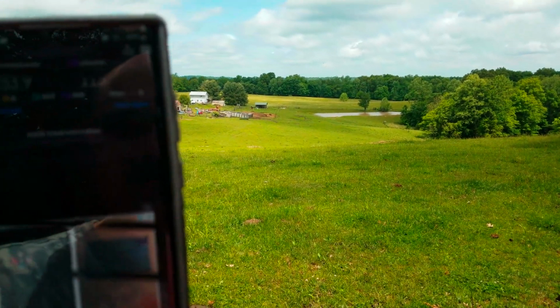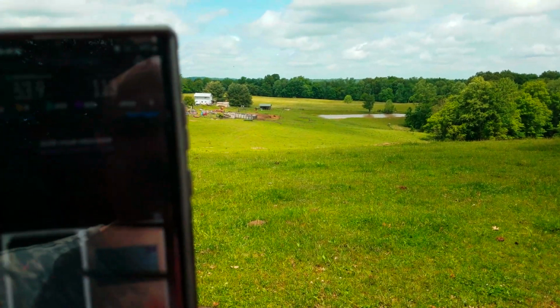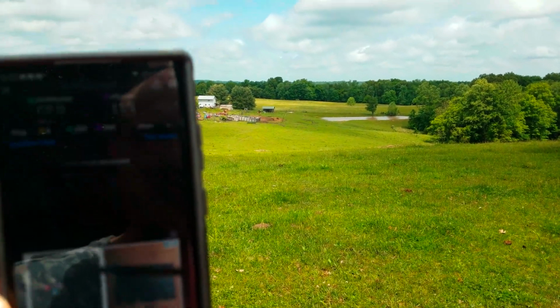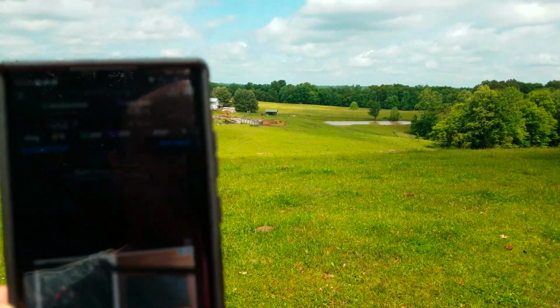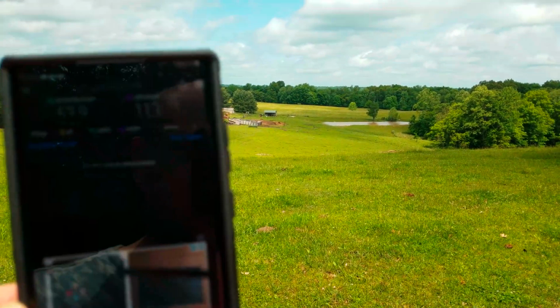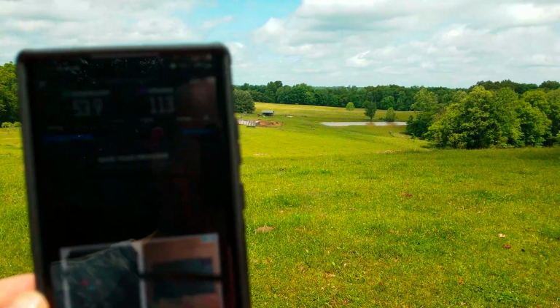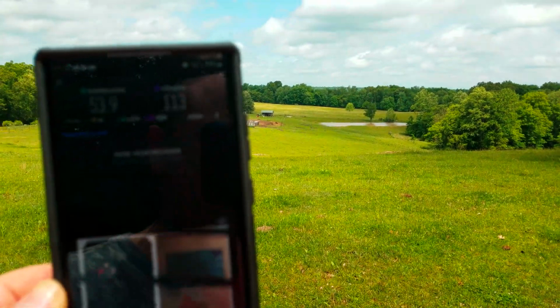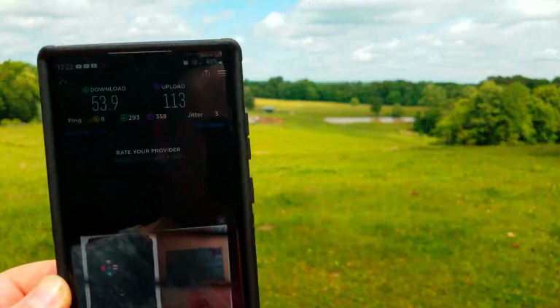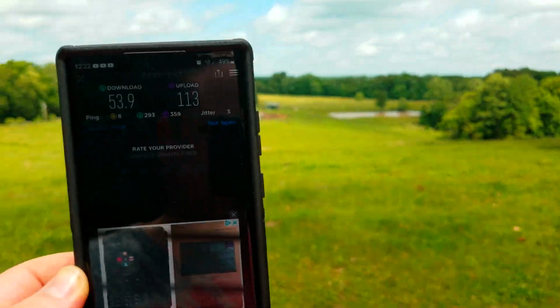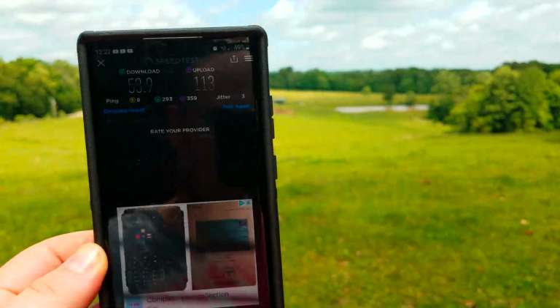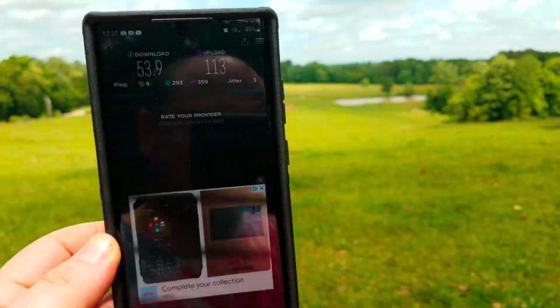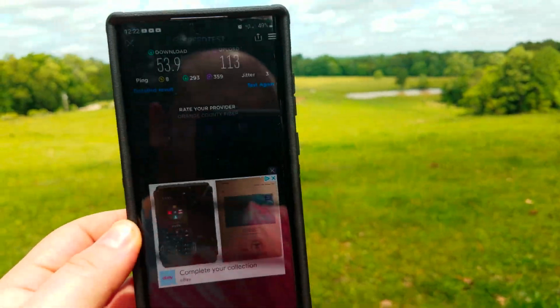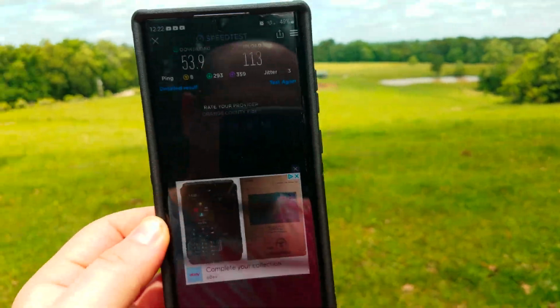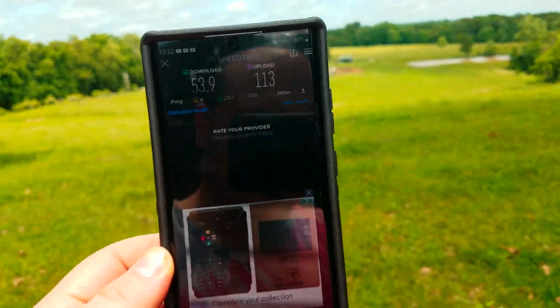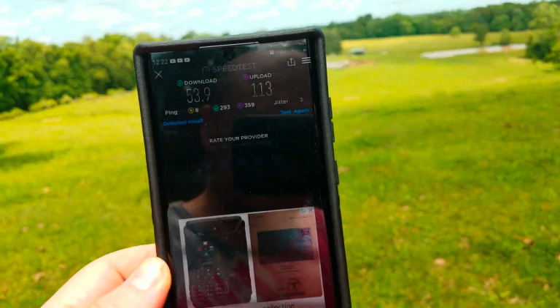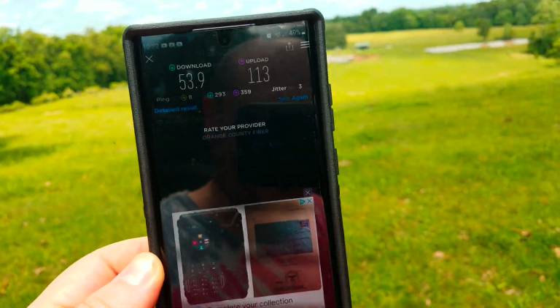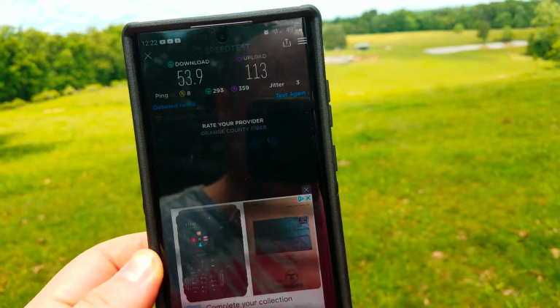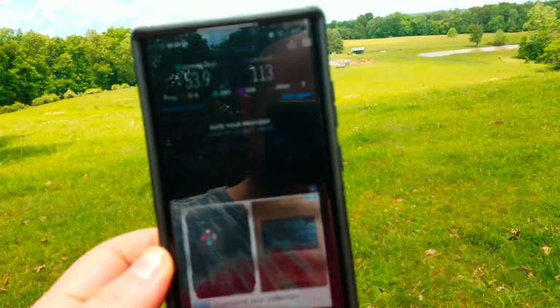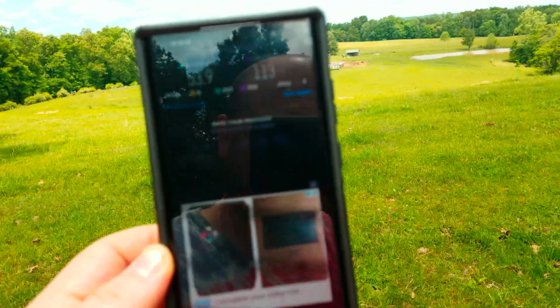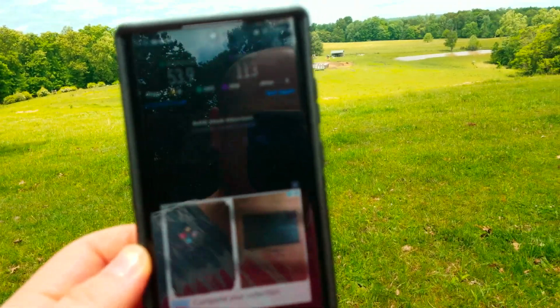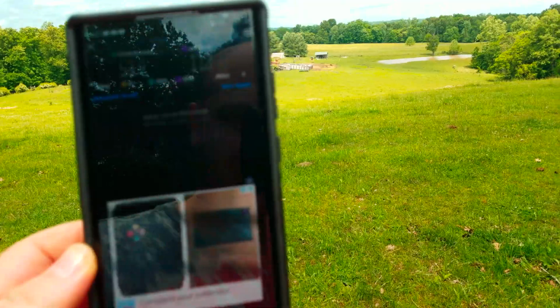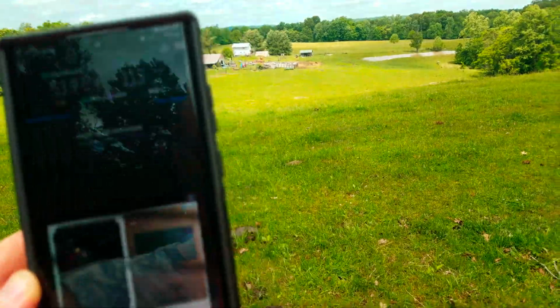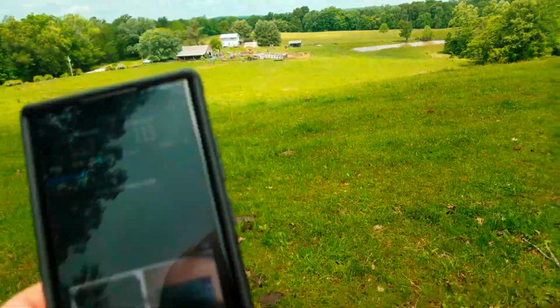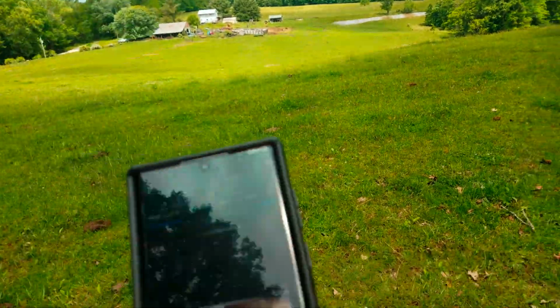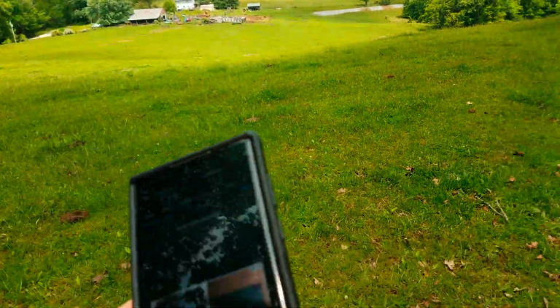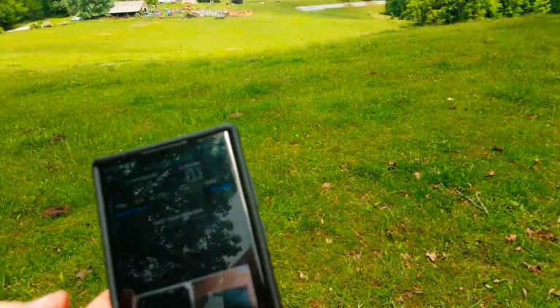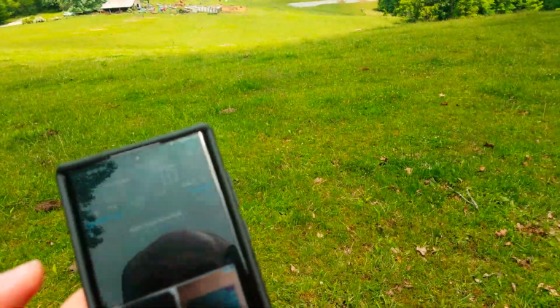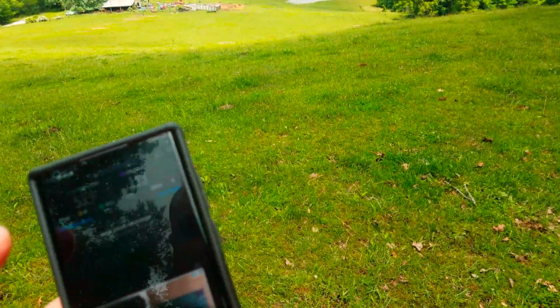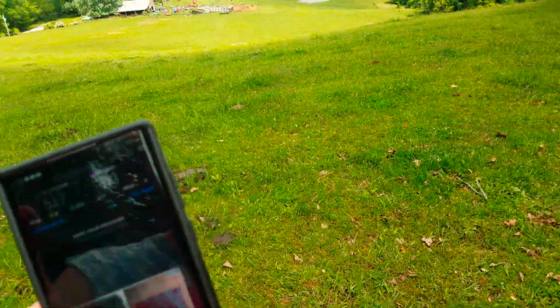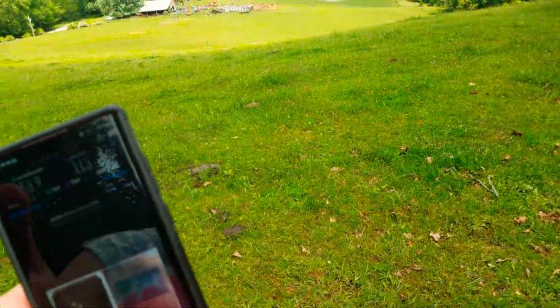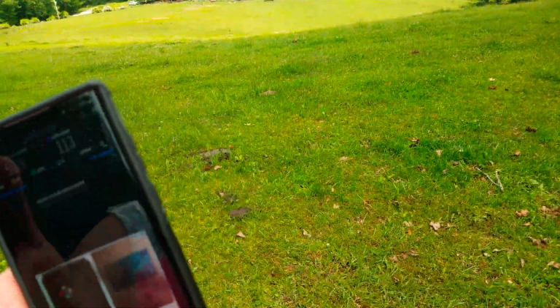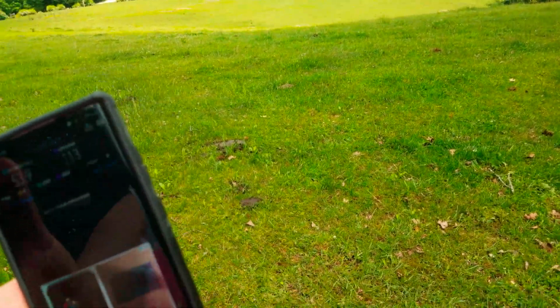I'm using the Galaxy S22 Ultra. Let's go back a little further.